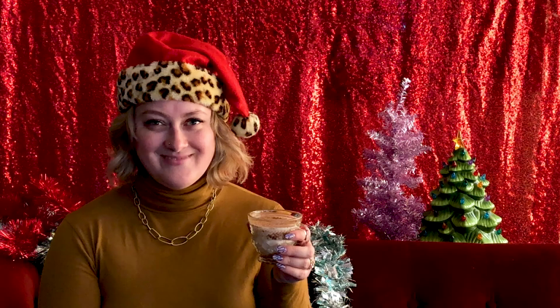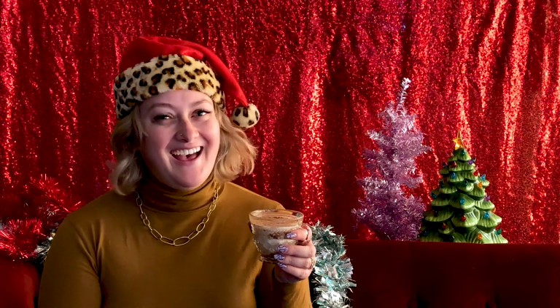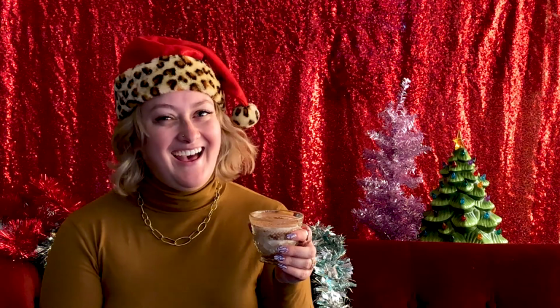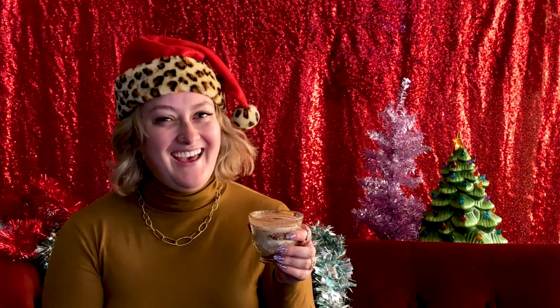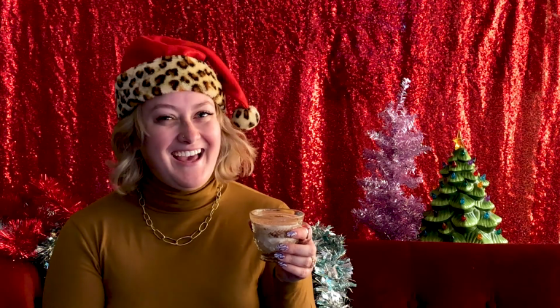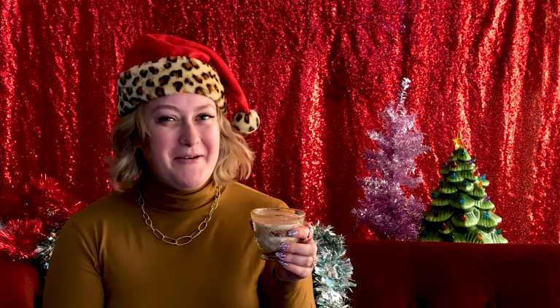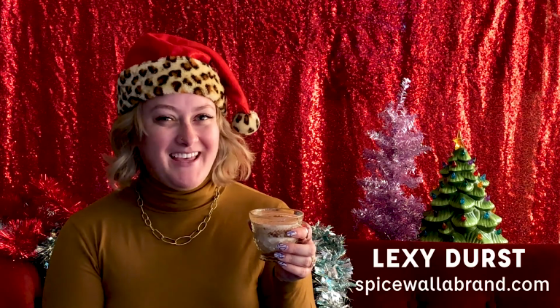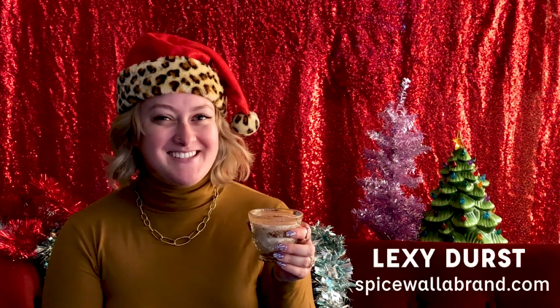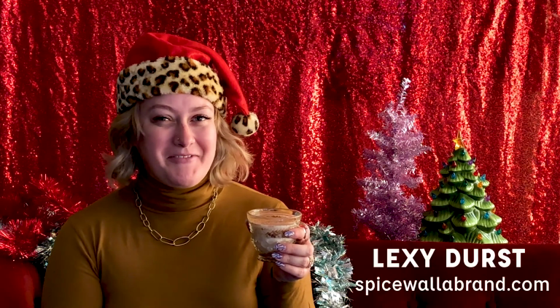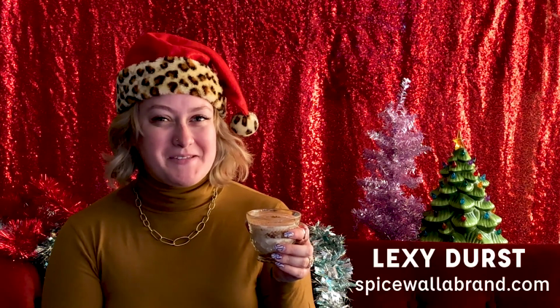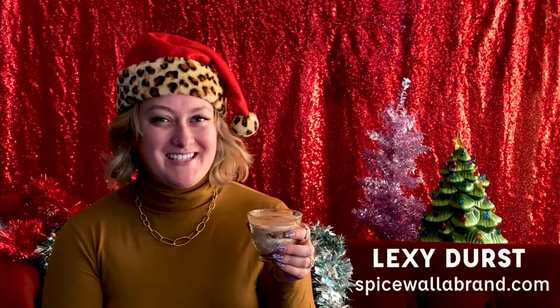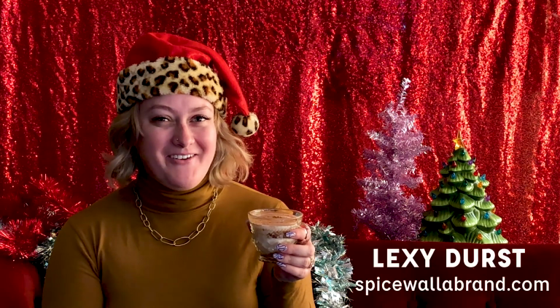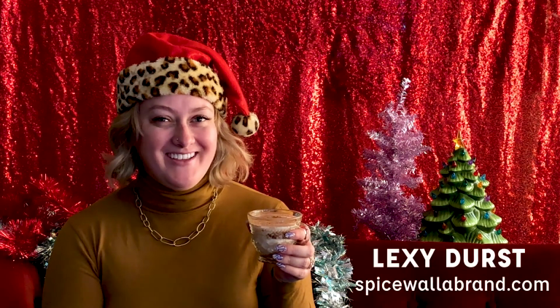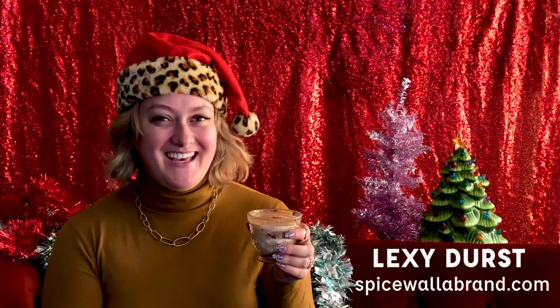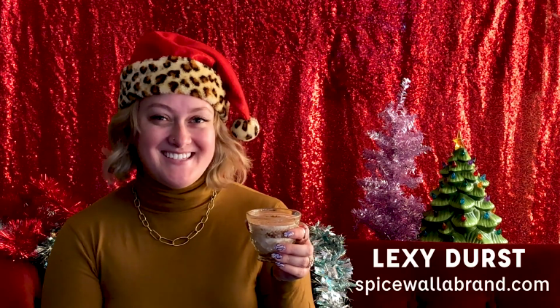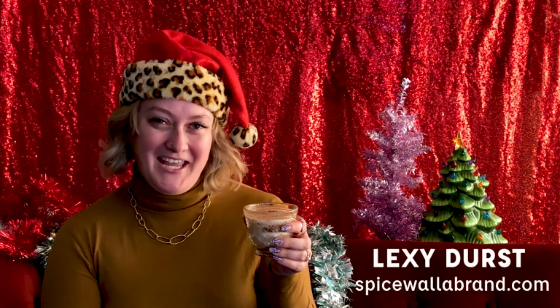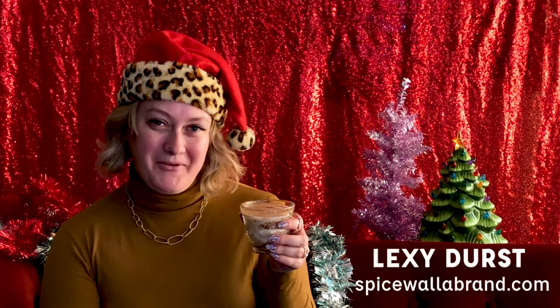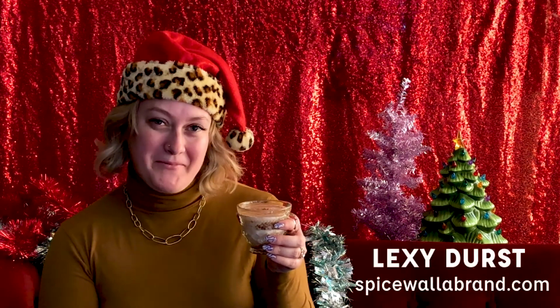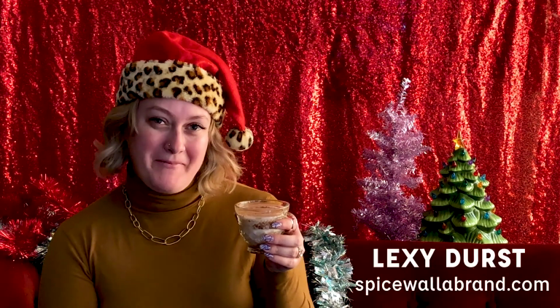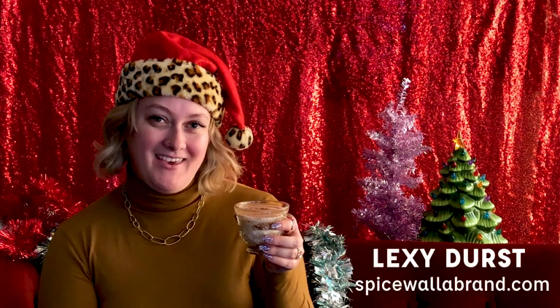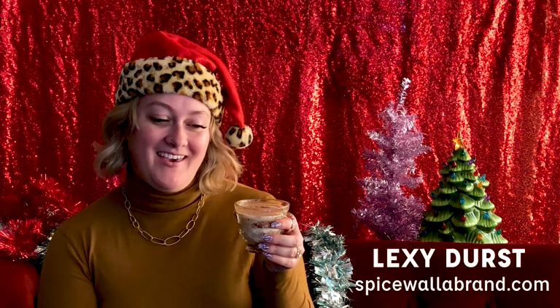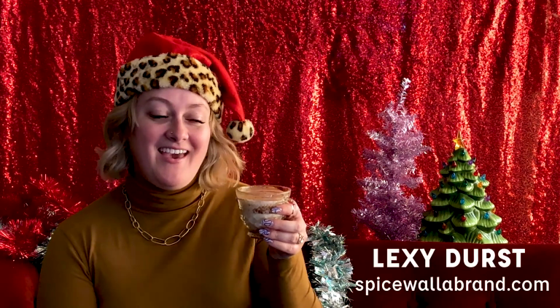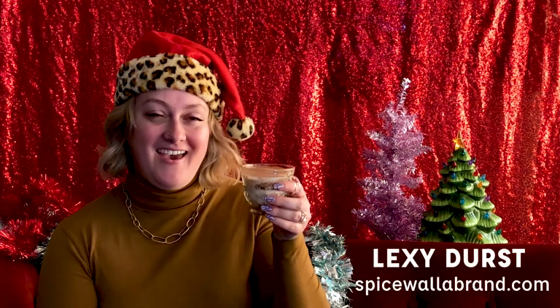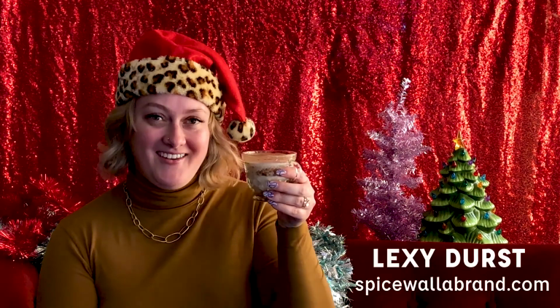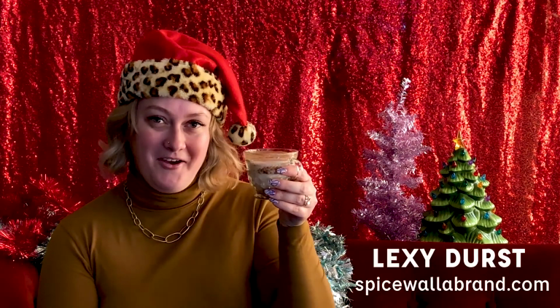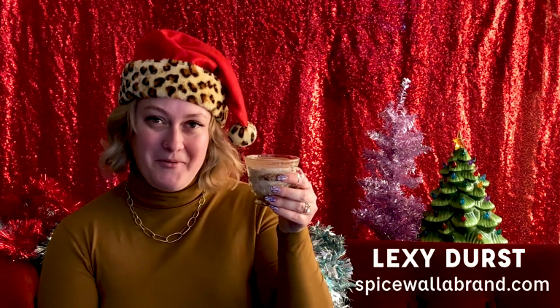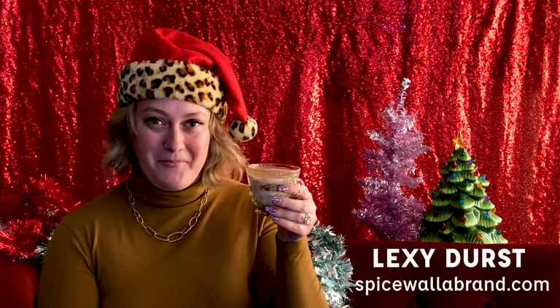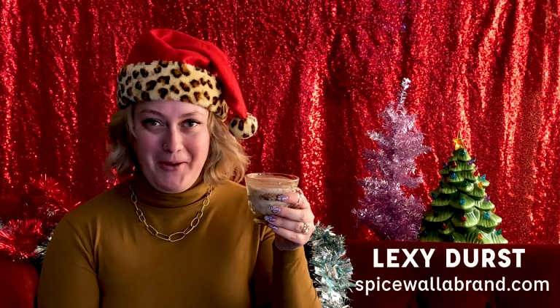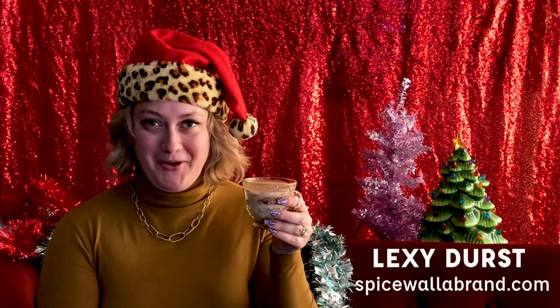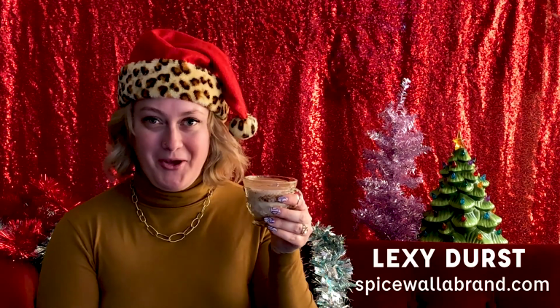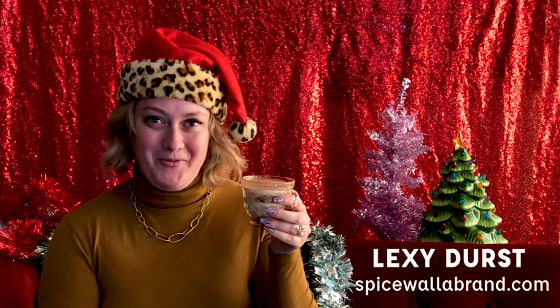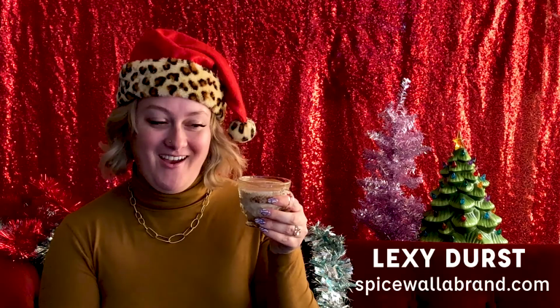Hi, I'm Lexi from Spicewalla, and today we're going to be making eggnog with brown butter cognac.